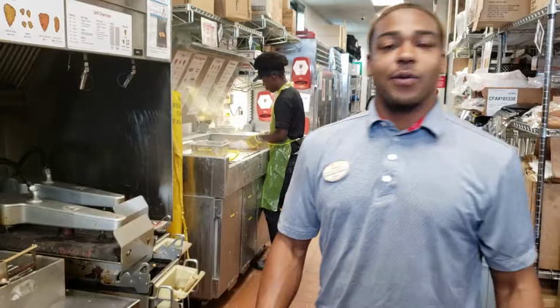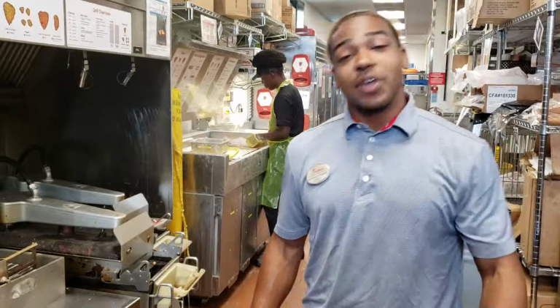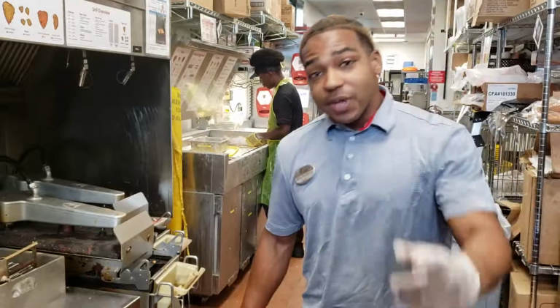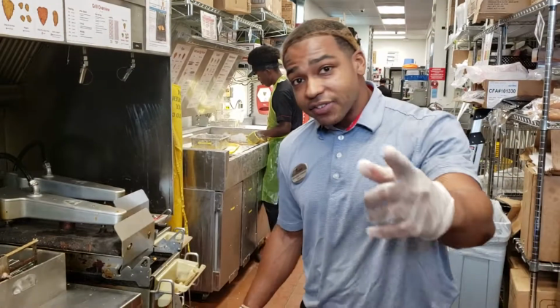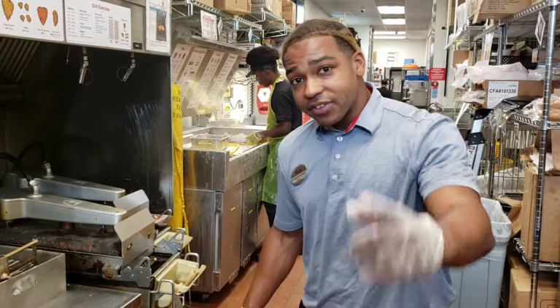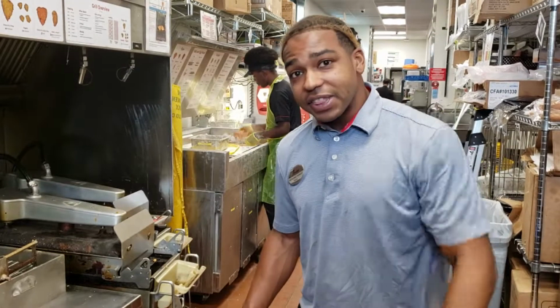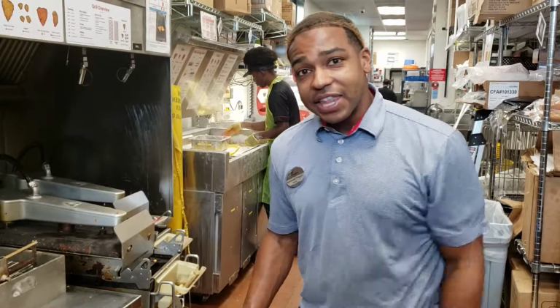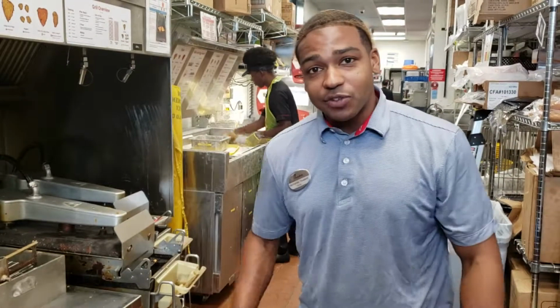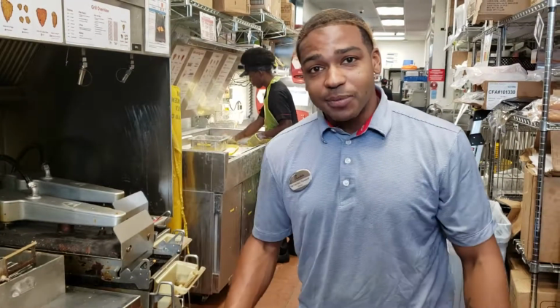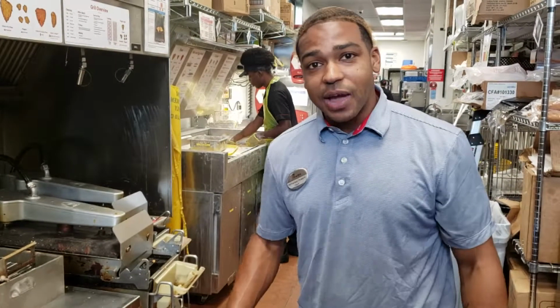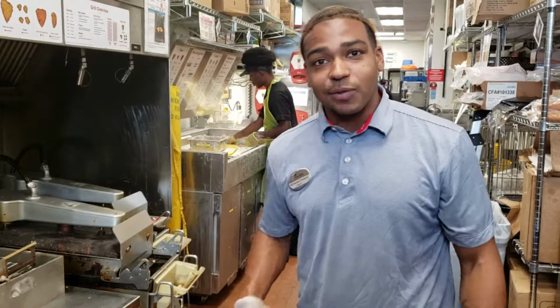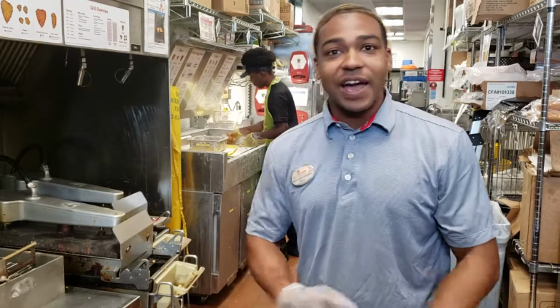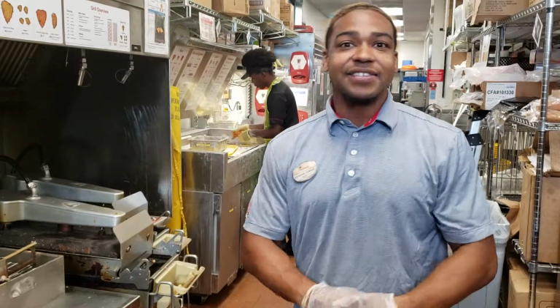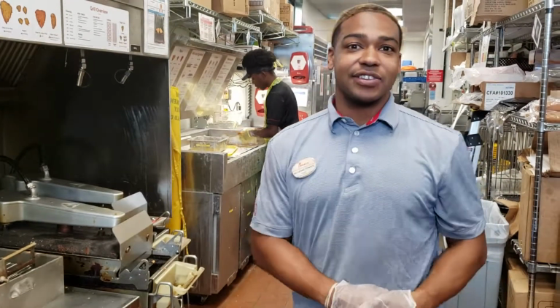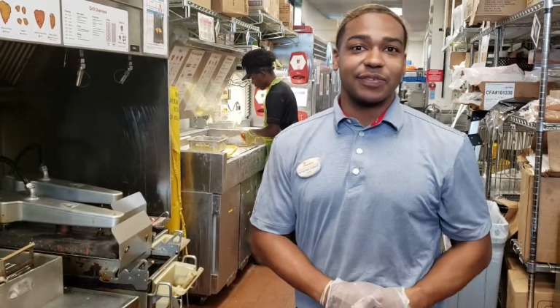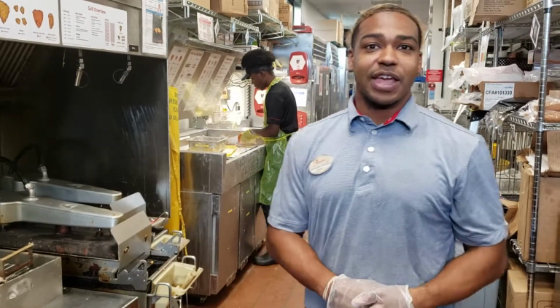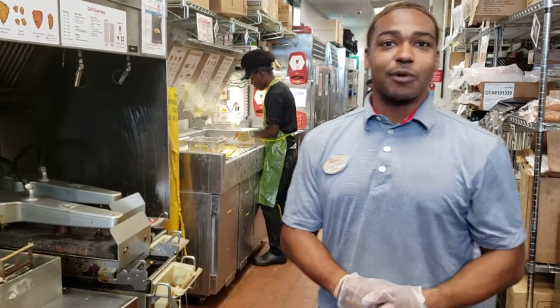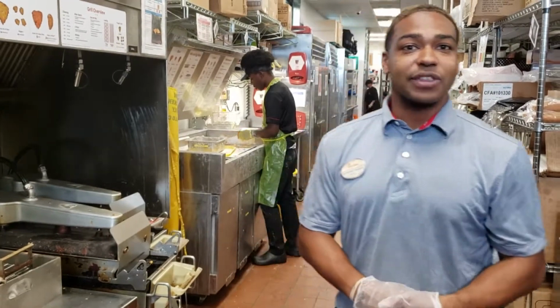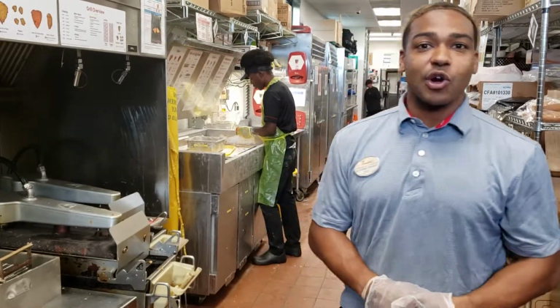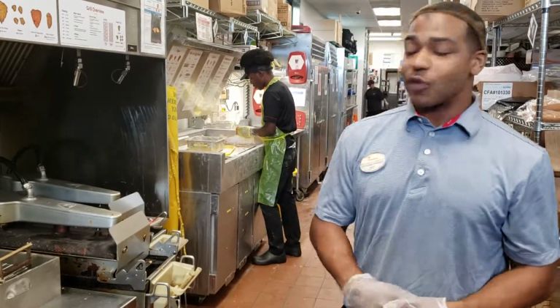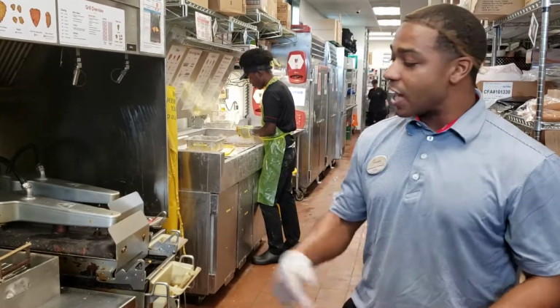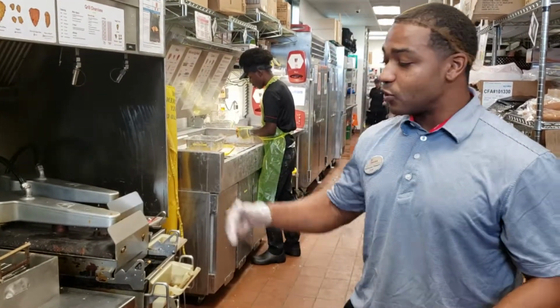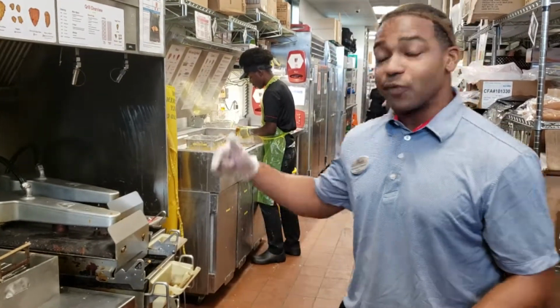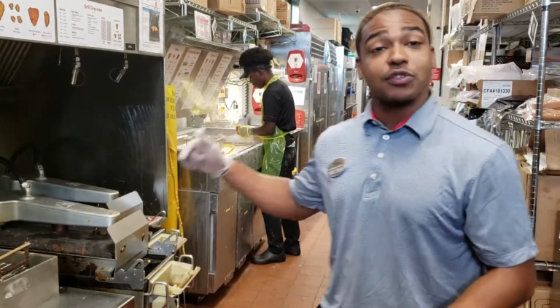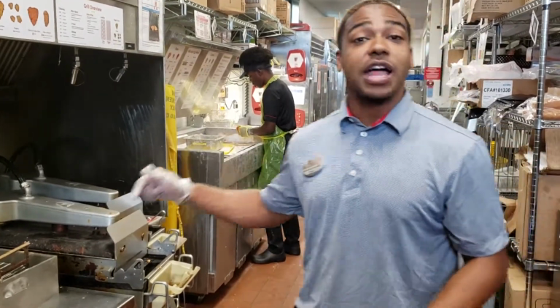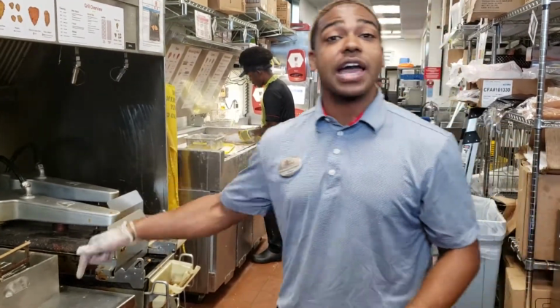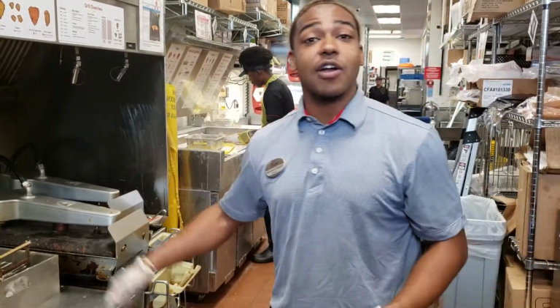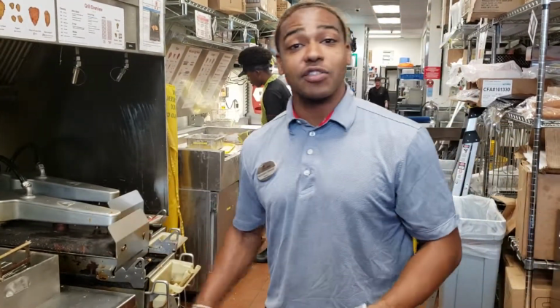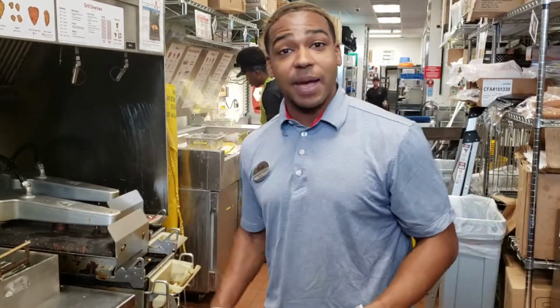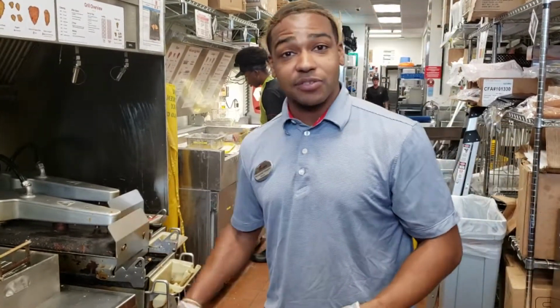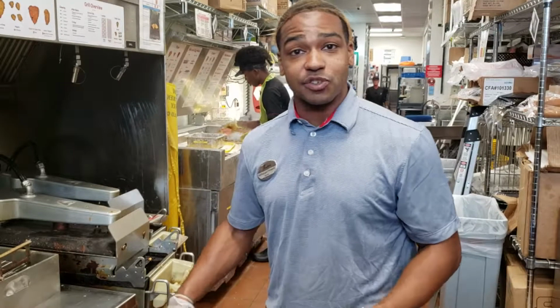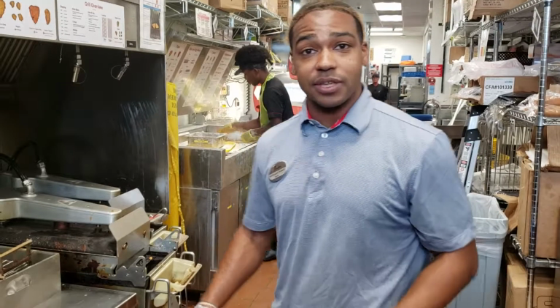What's up you guys? This is Nathaniel Thomas Howard of Vine City Chick-fil-A. We're about to go over how to do a filter lockout on the spicy machine.